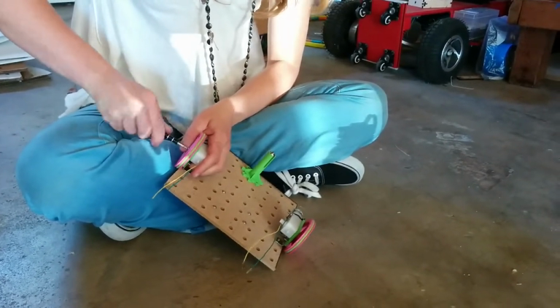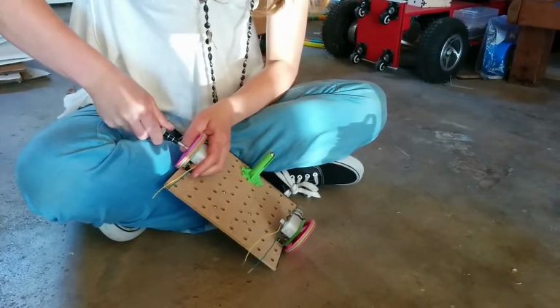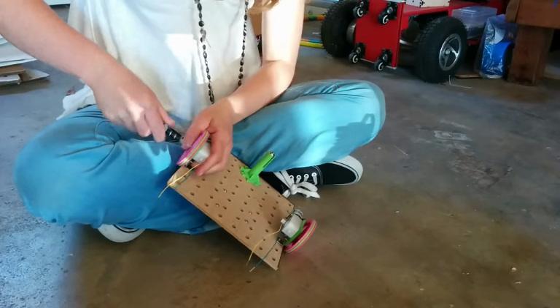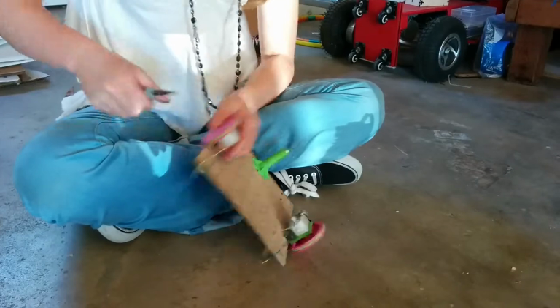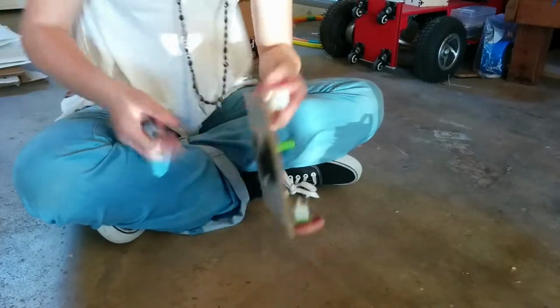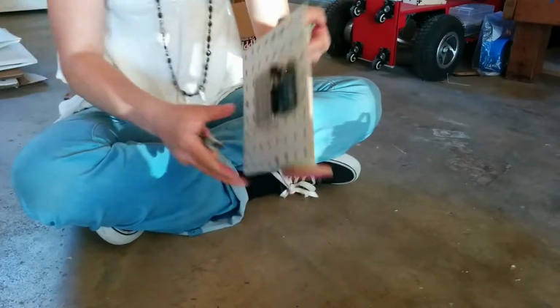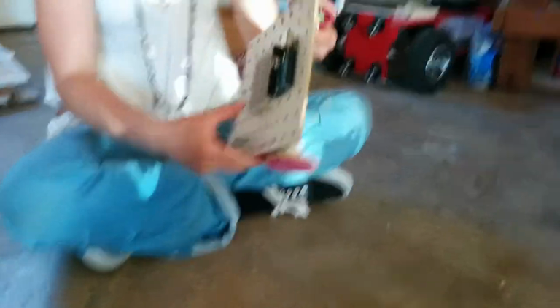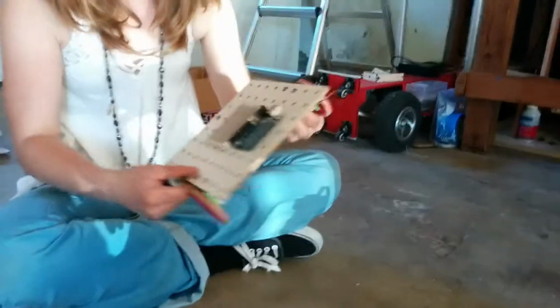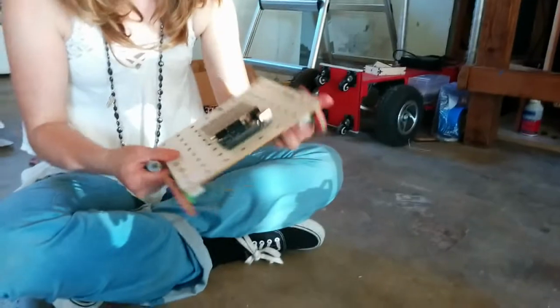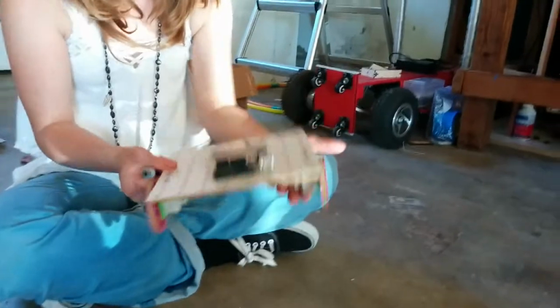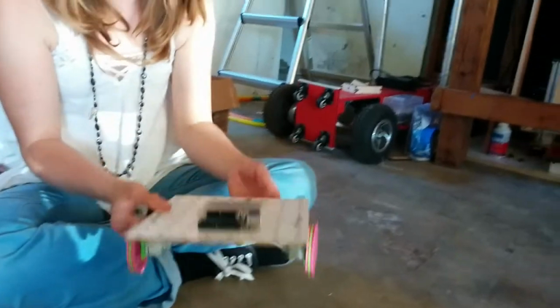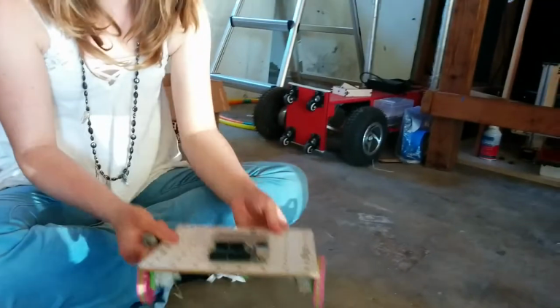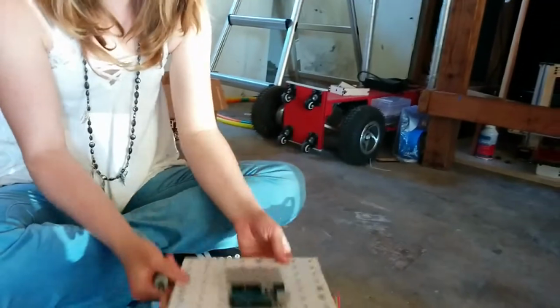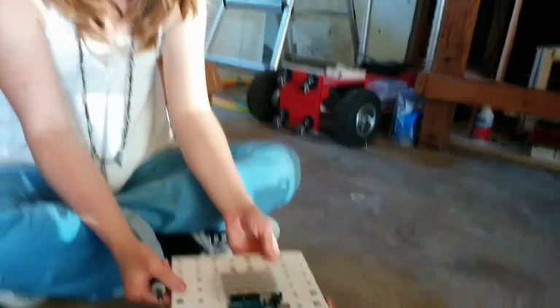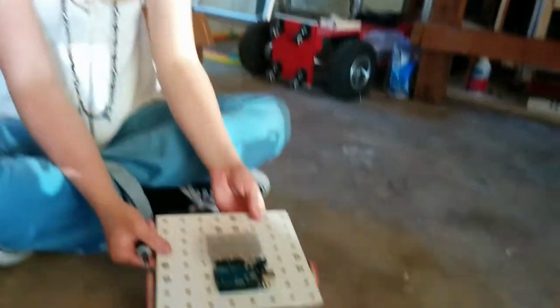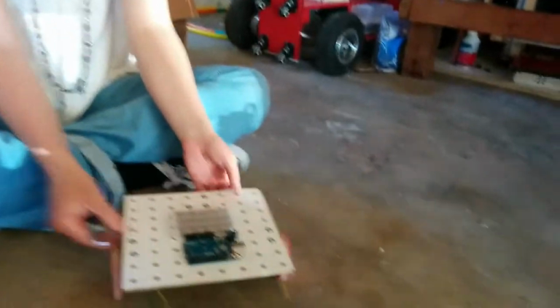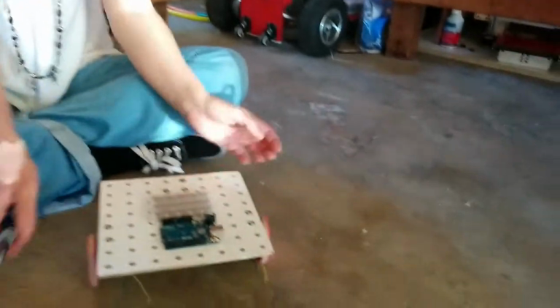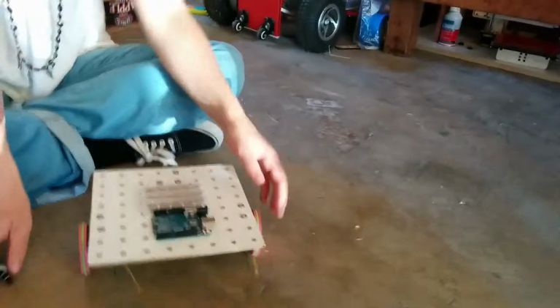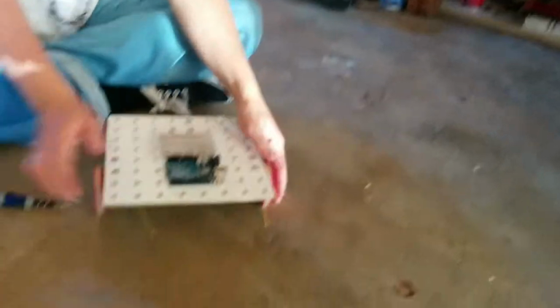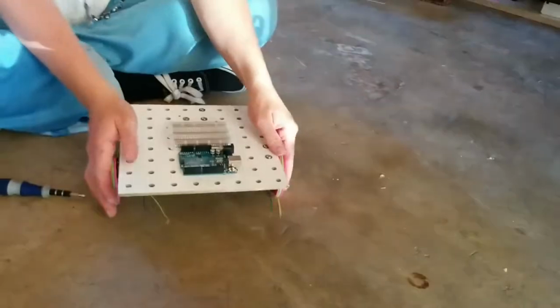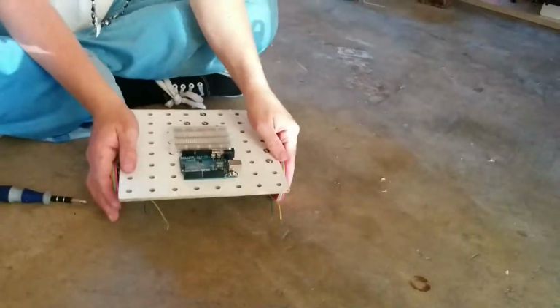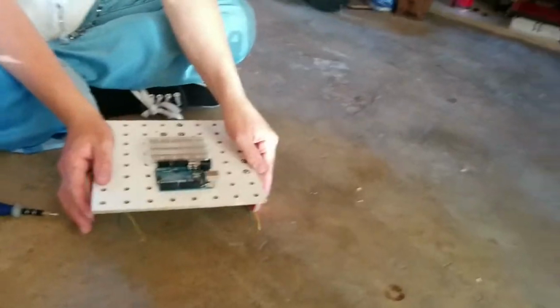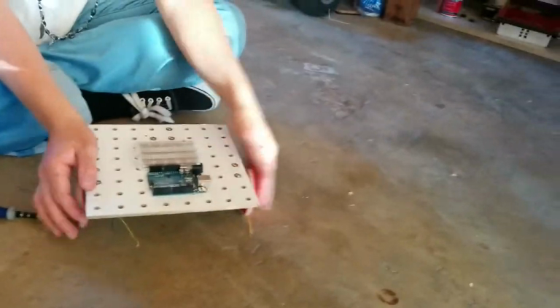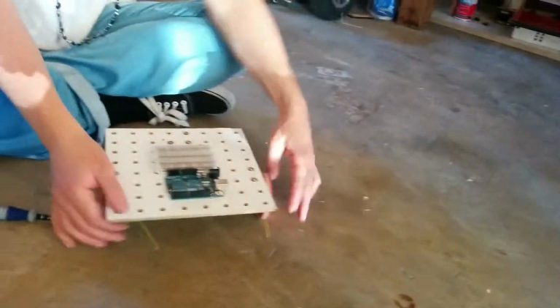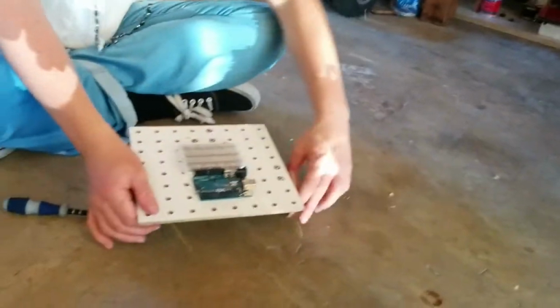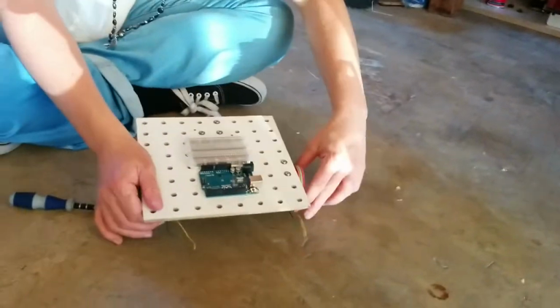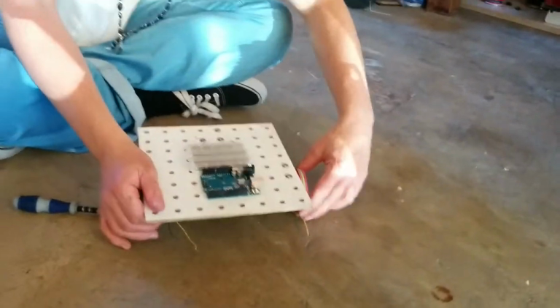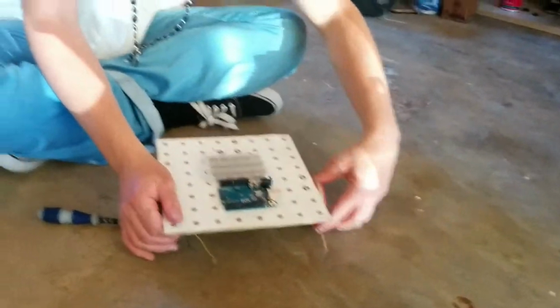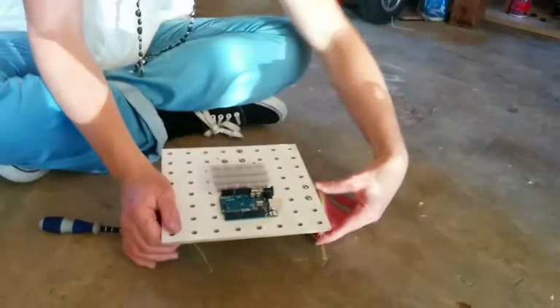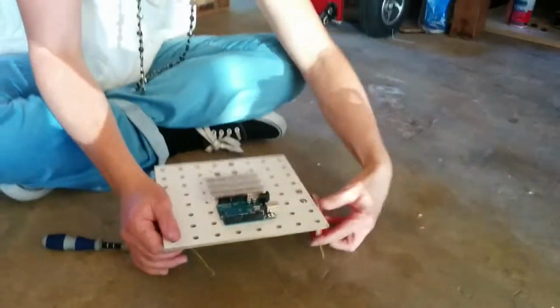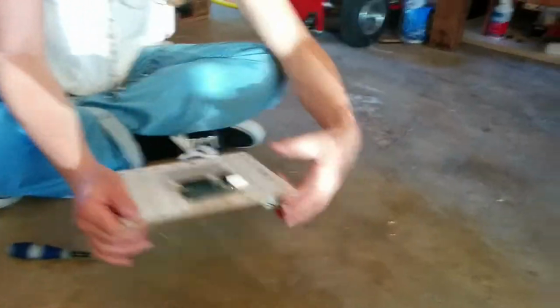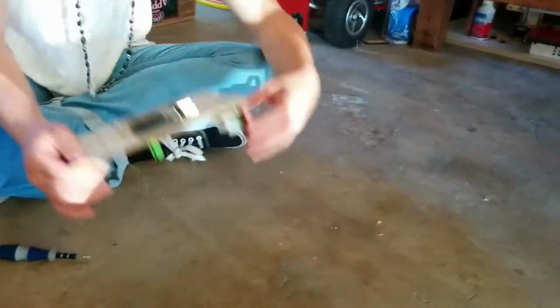There we go. And then we have our wheel attached. It's a real robot now.